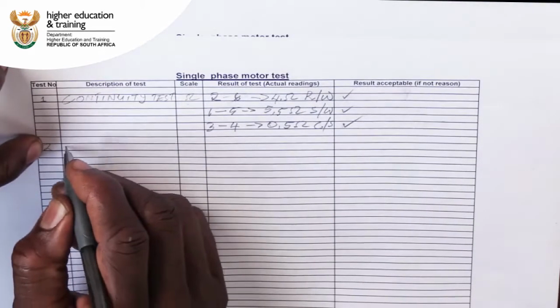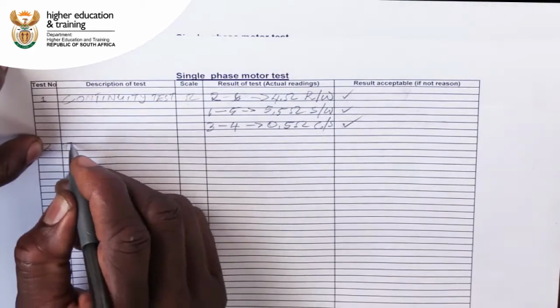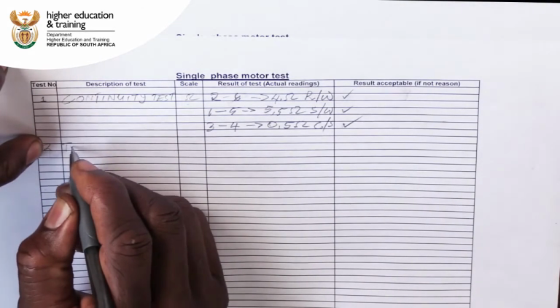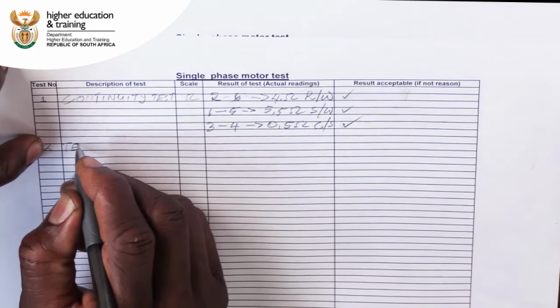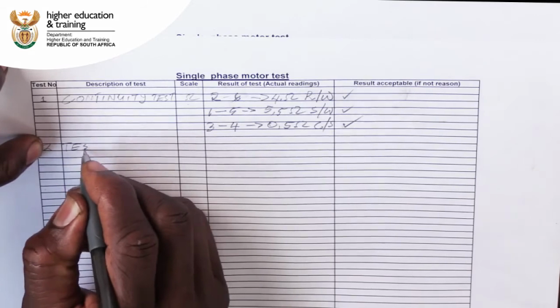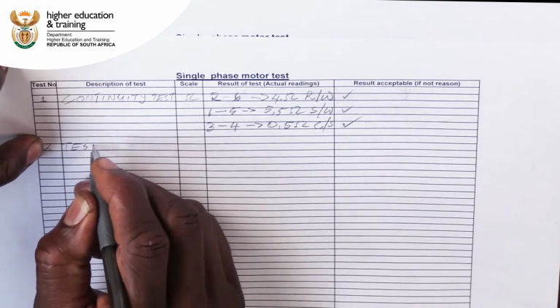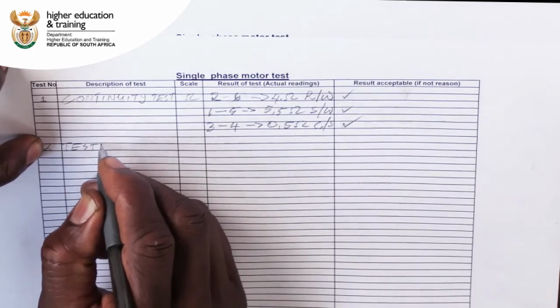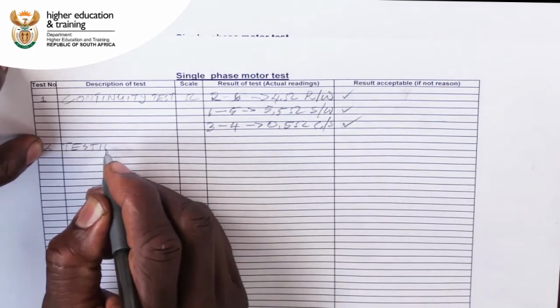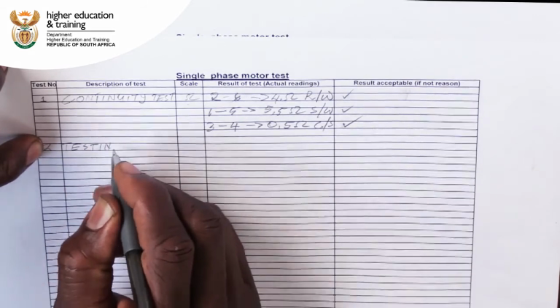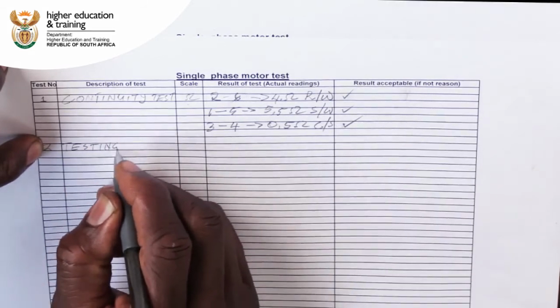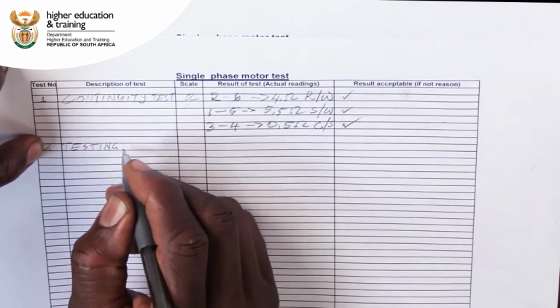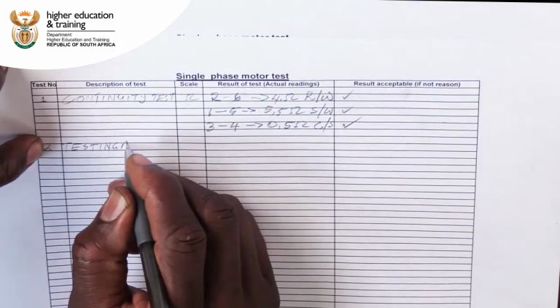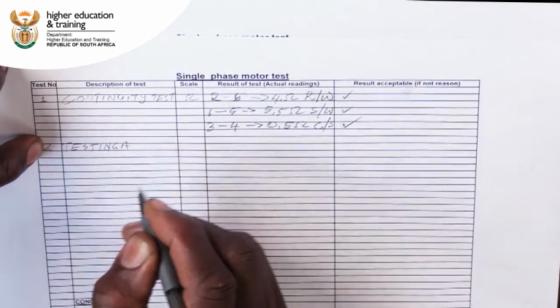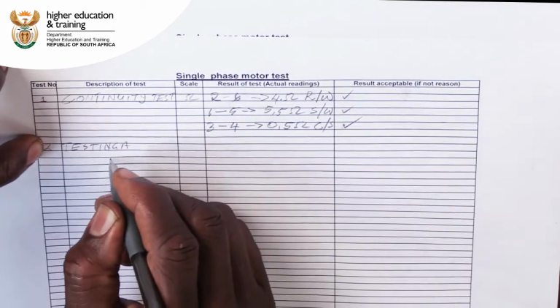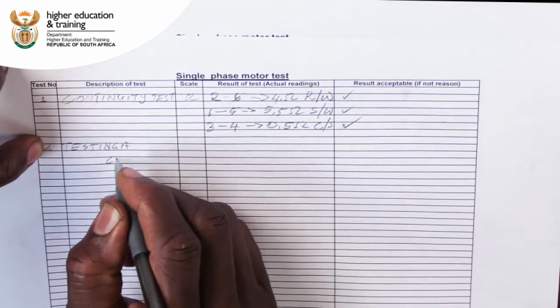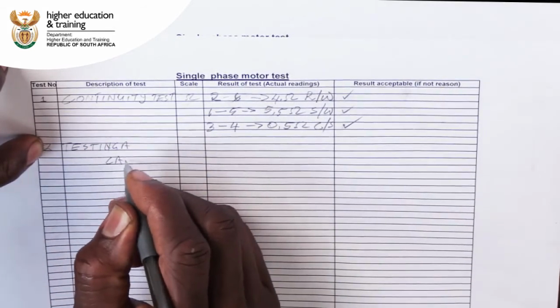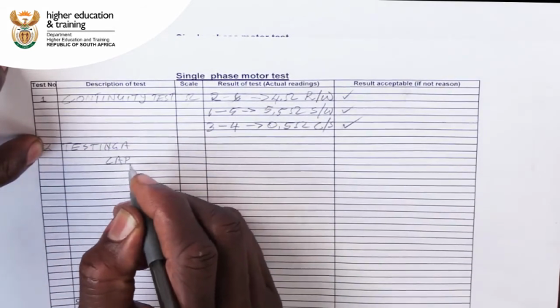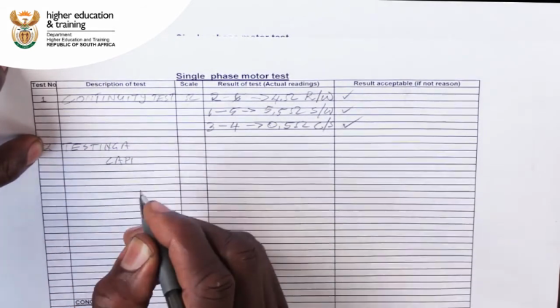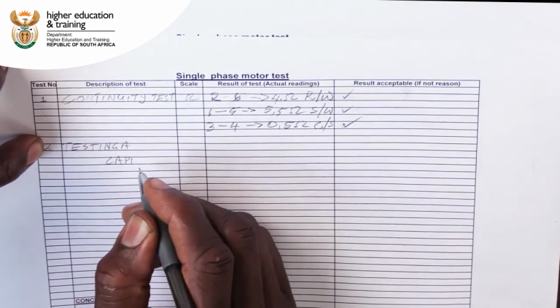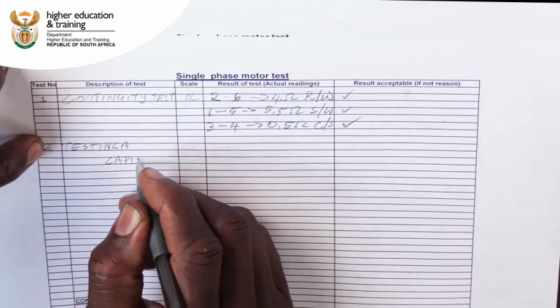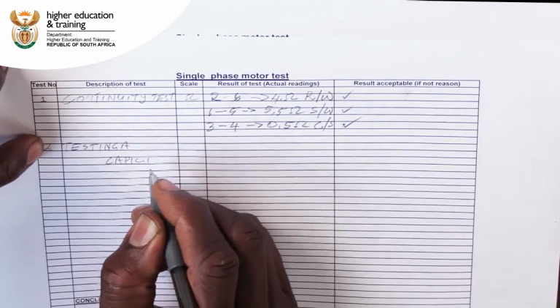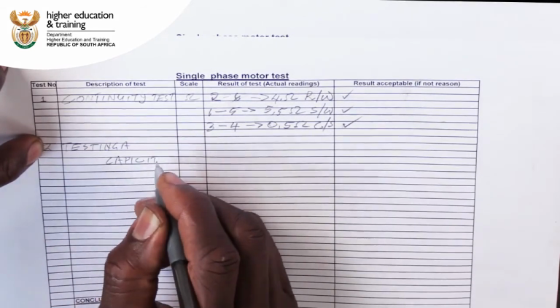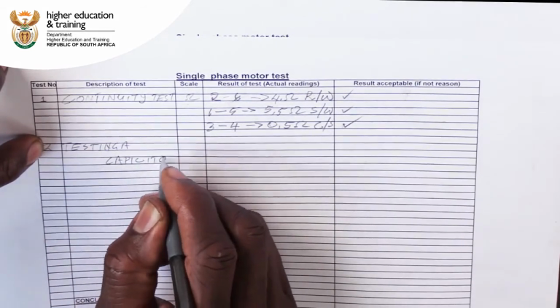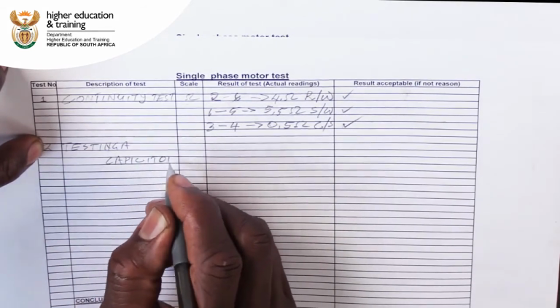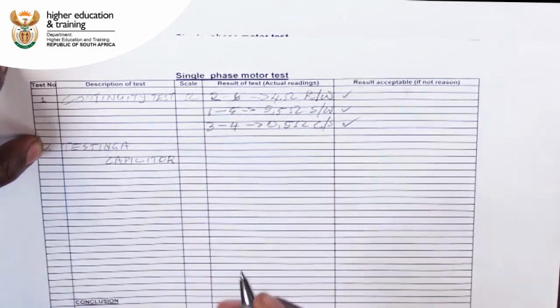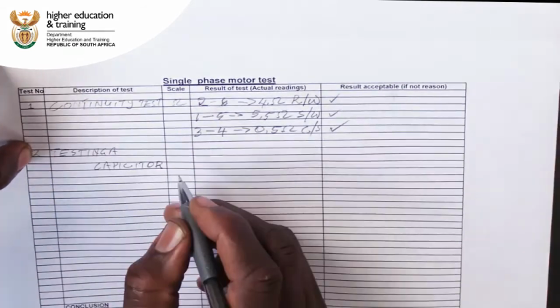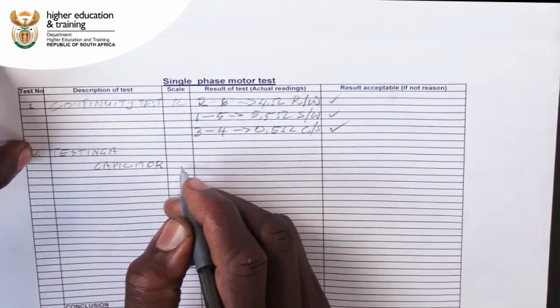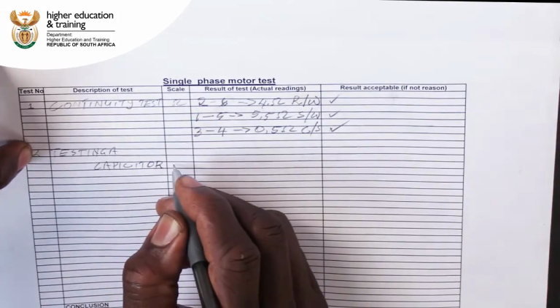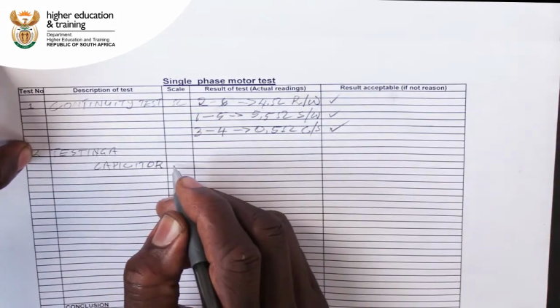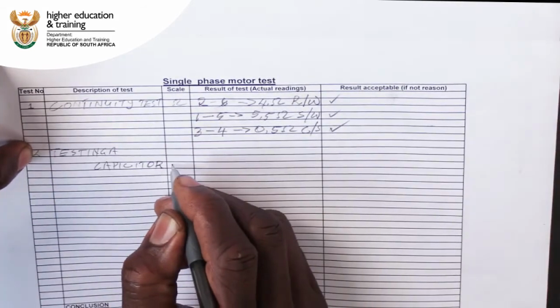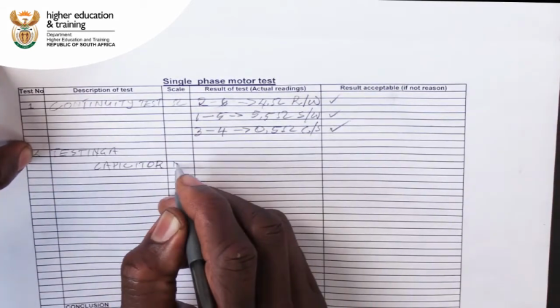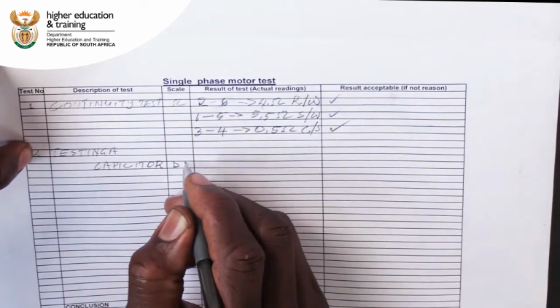As always, record the results of your test on your motor test form.